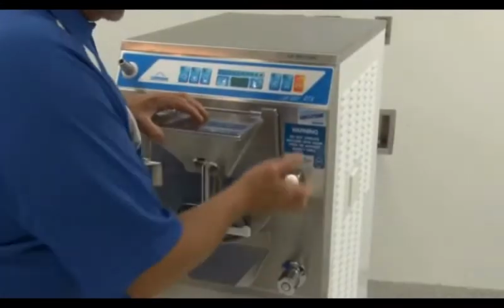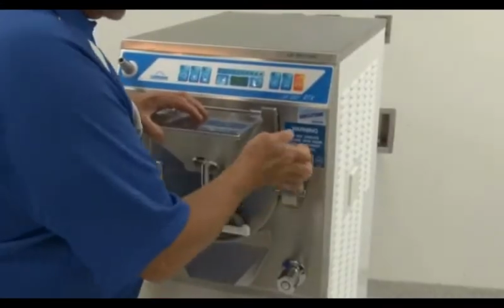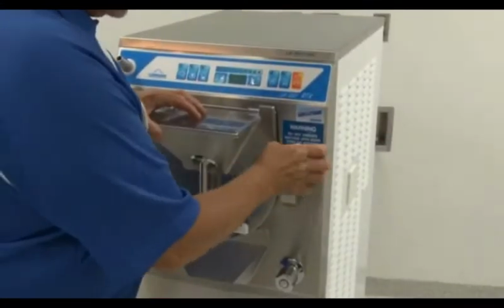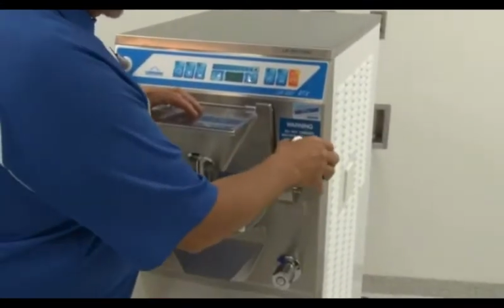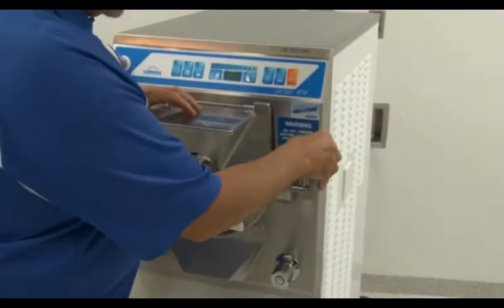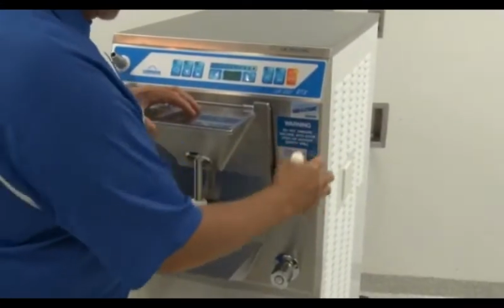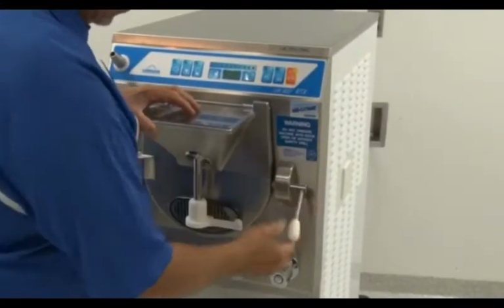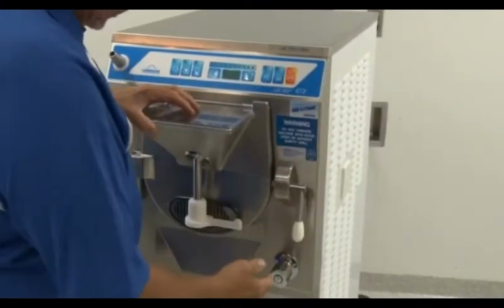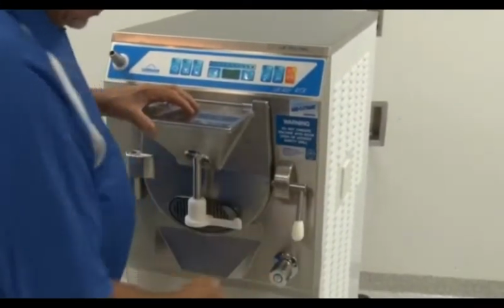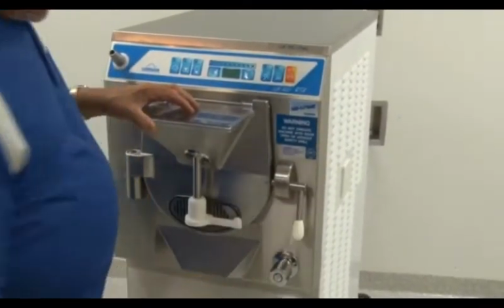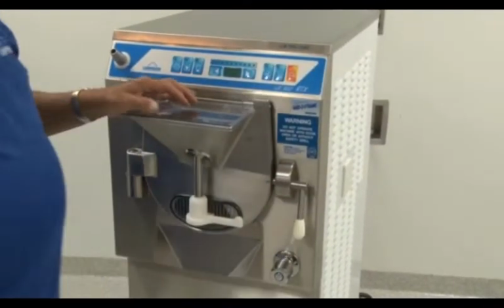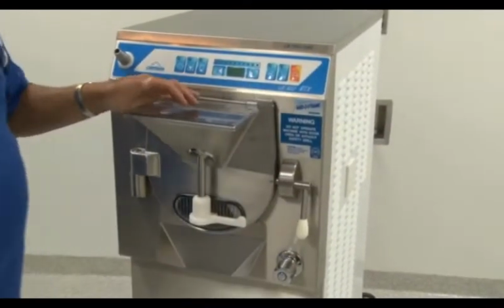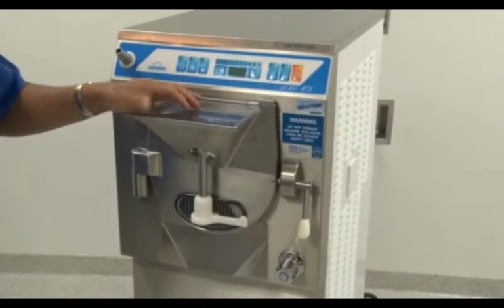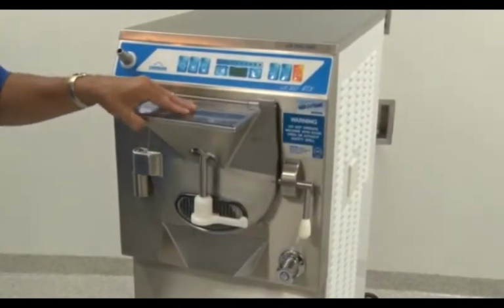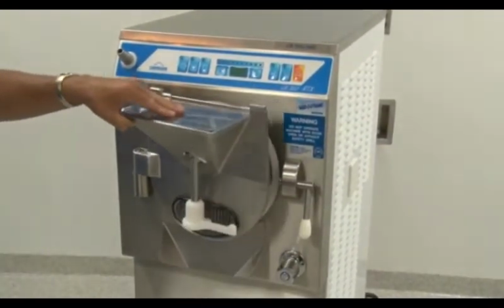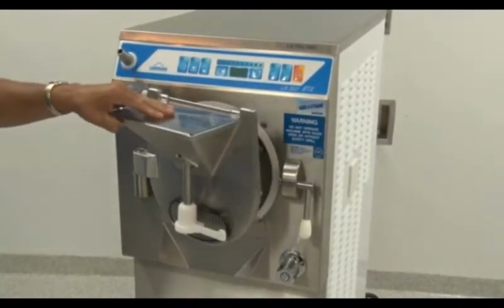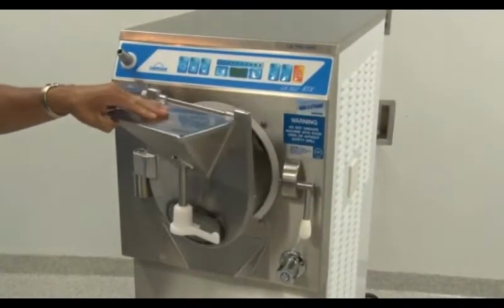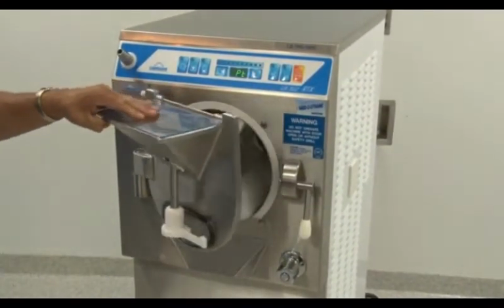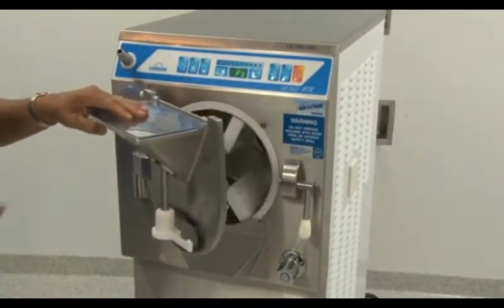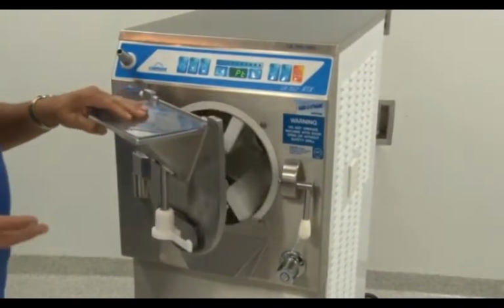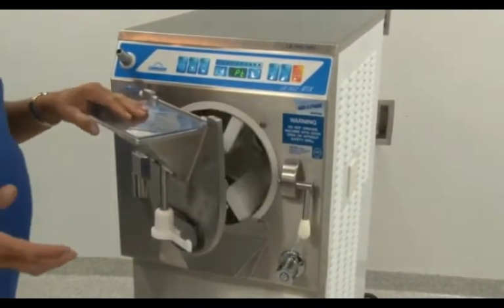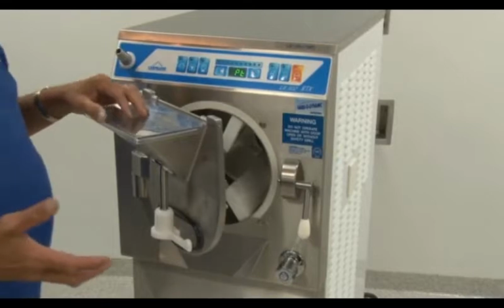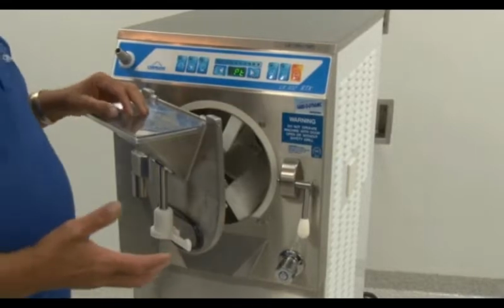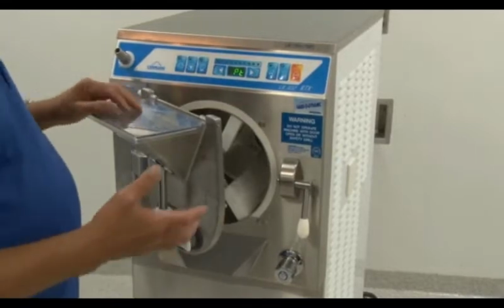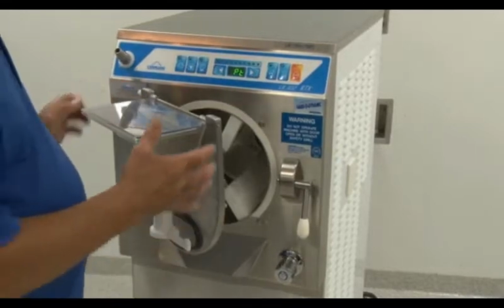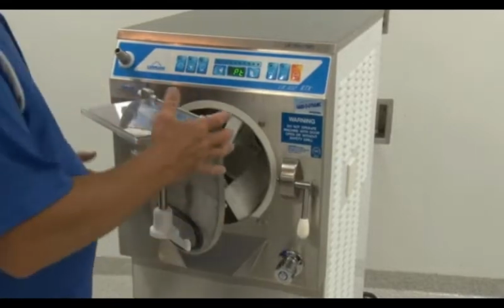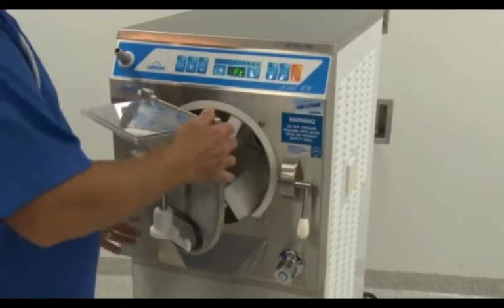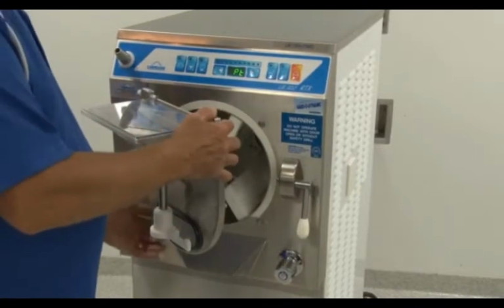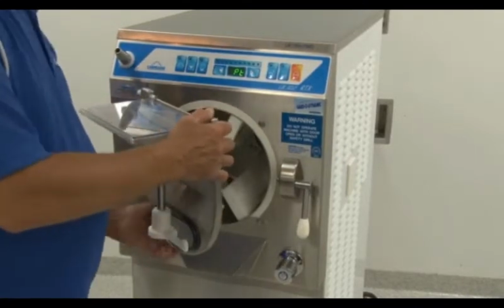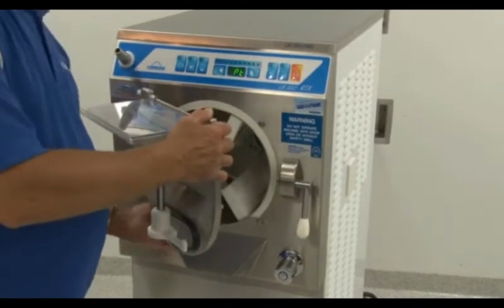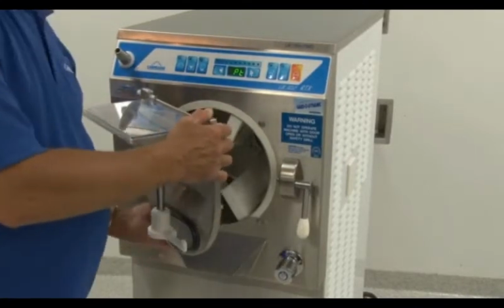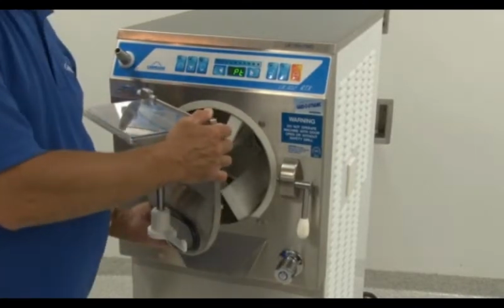Now we will start disassembling the machine for cleaning. It is recommended that you prepare a space large enough to easily place each part of the machine.